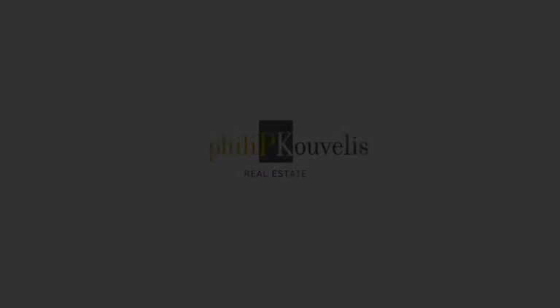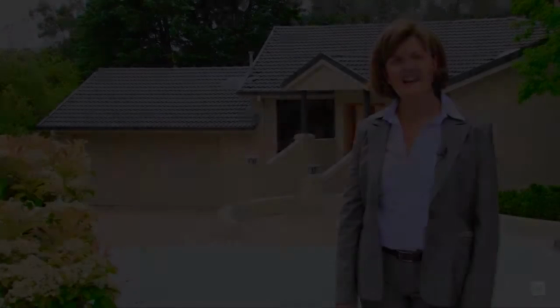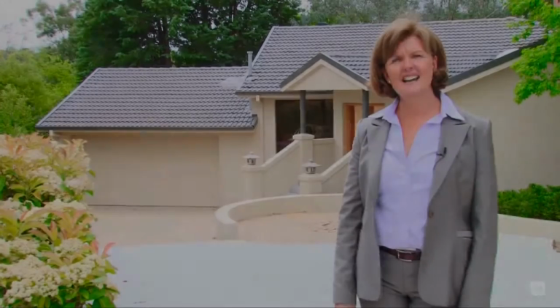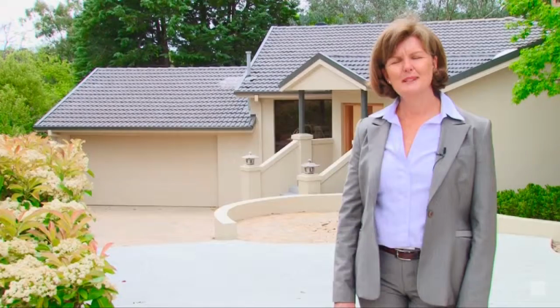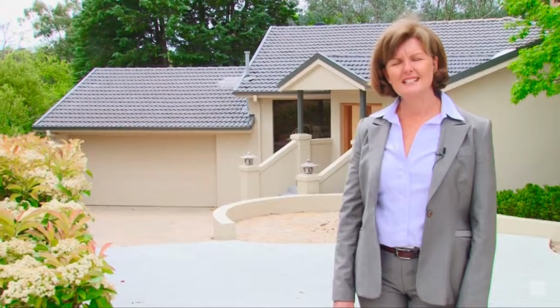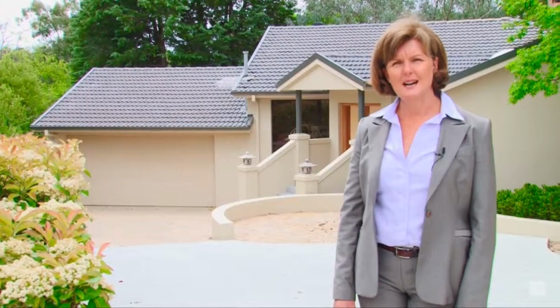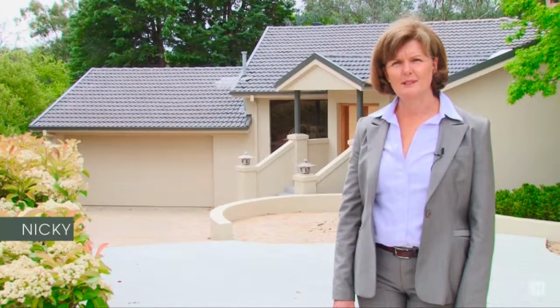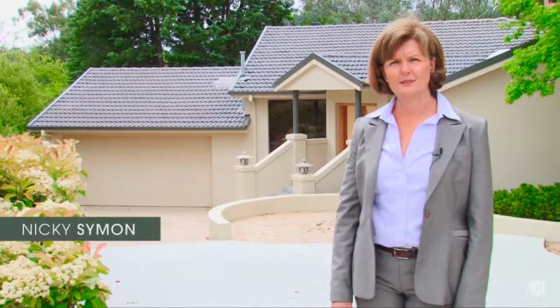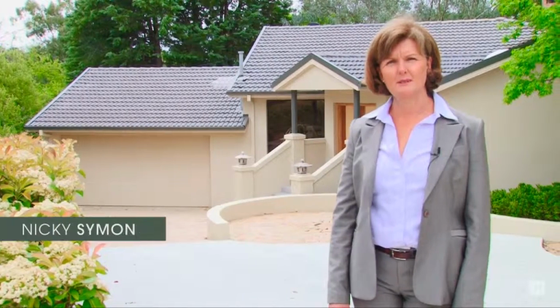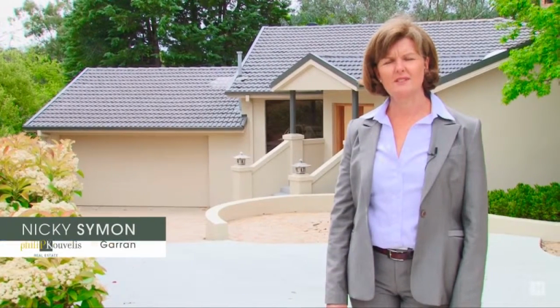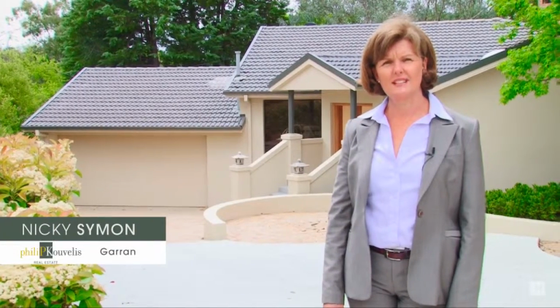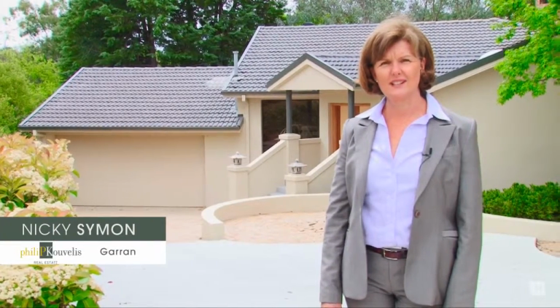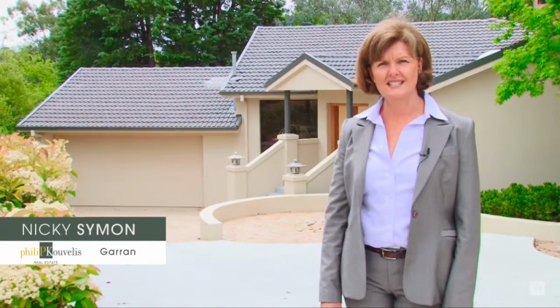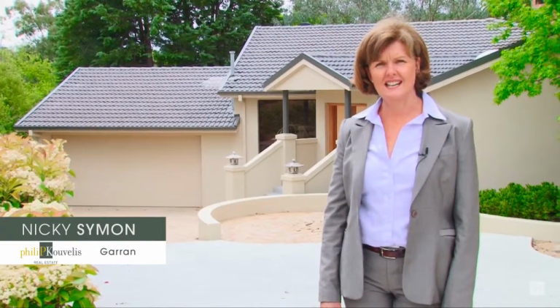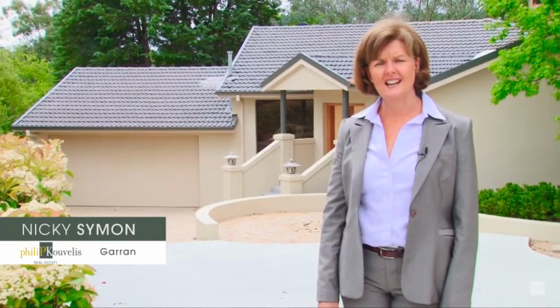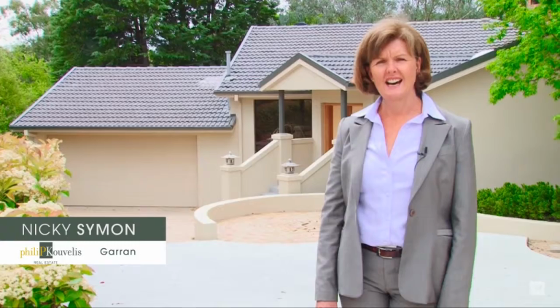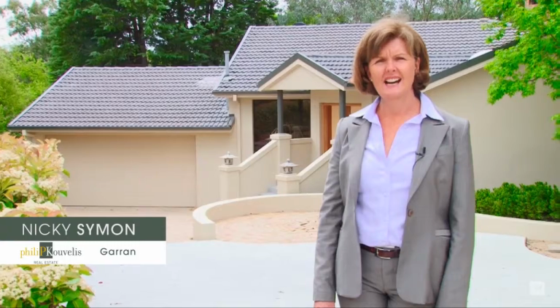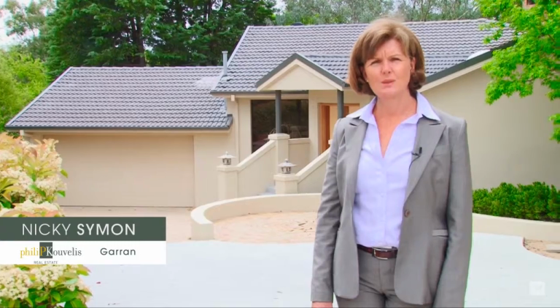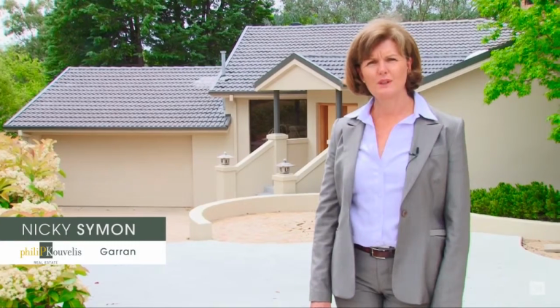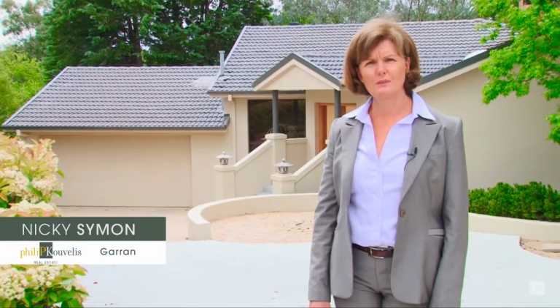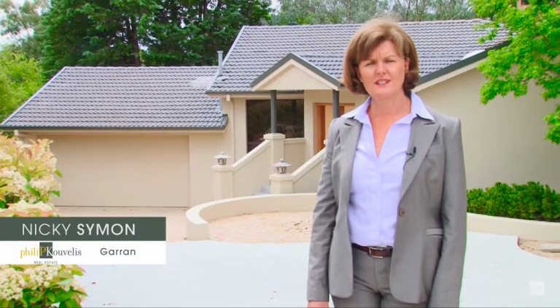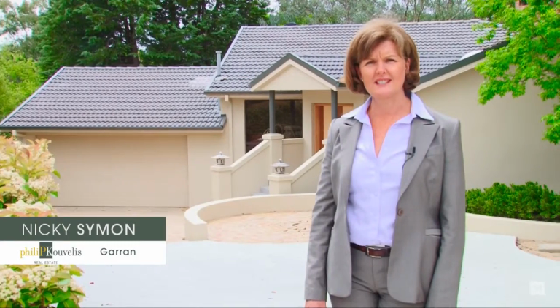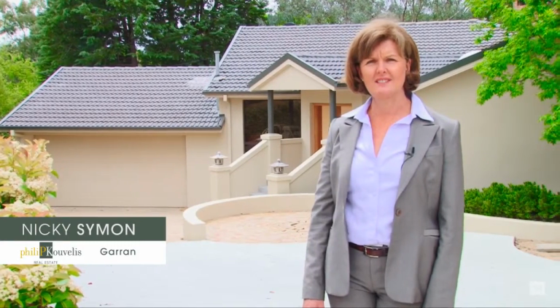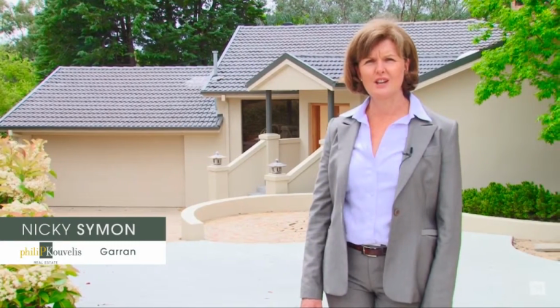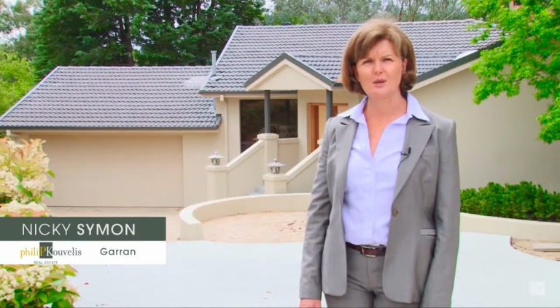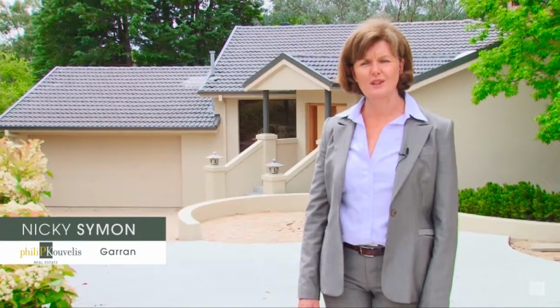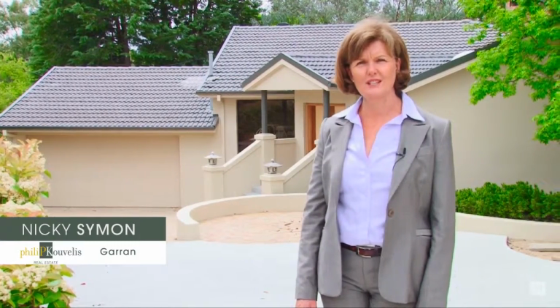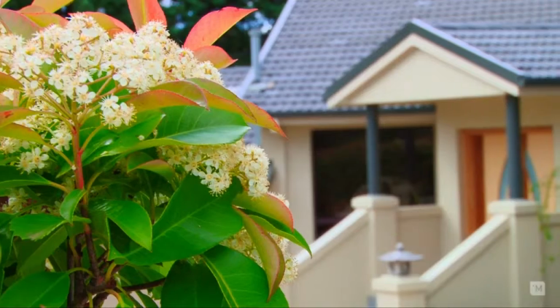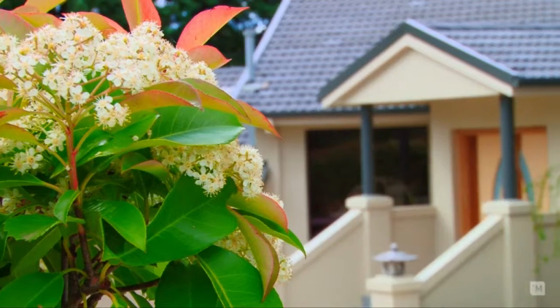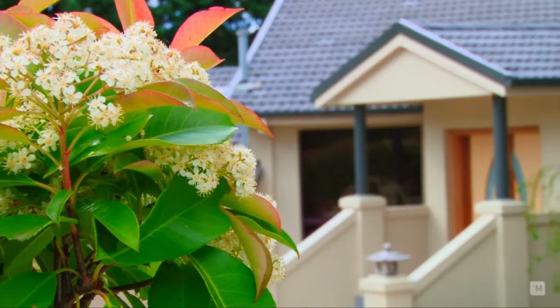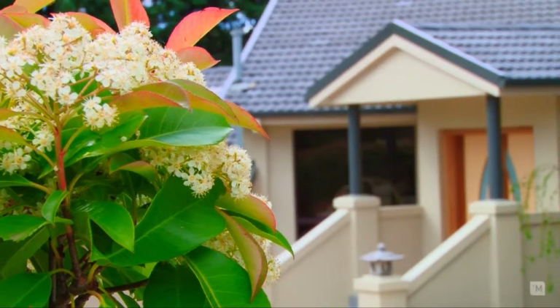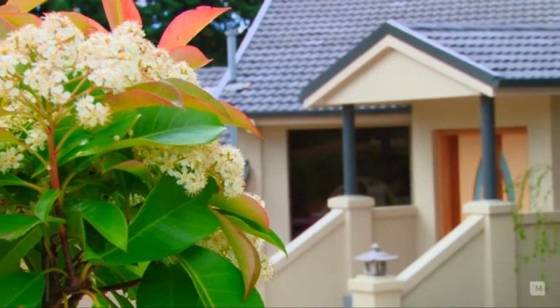Hi, I'm Nikki Simon from Philip Kouvelis Real Estate. I'd like to welcome you to this lovely home at 30 Goebel Street, Hughes.